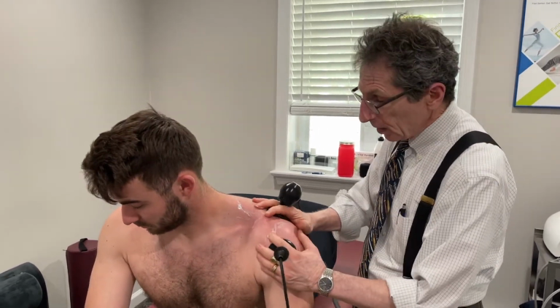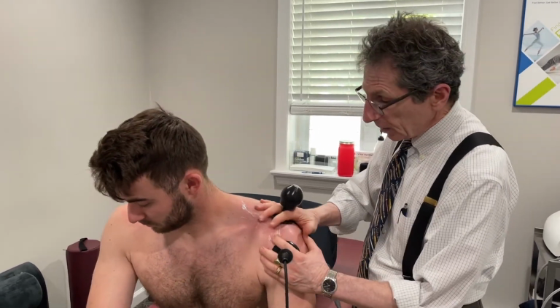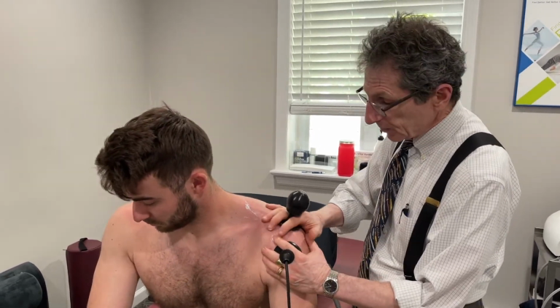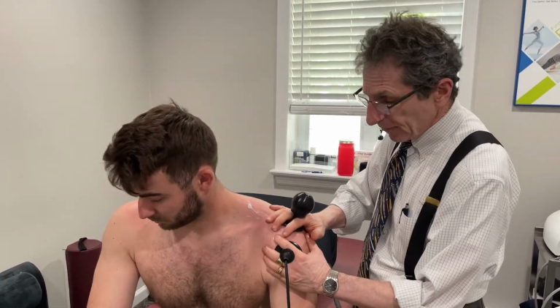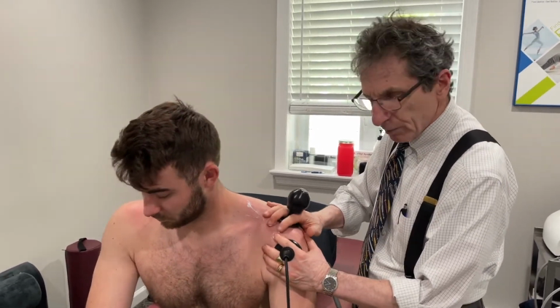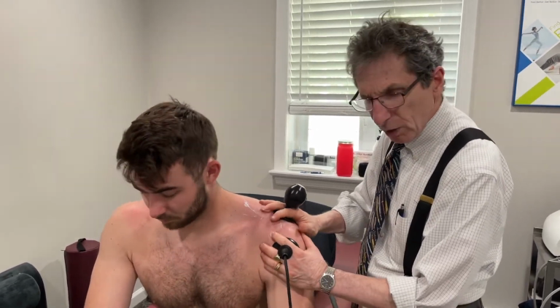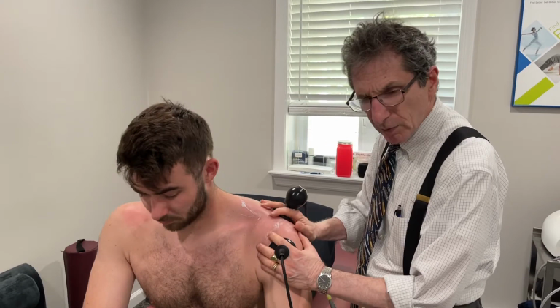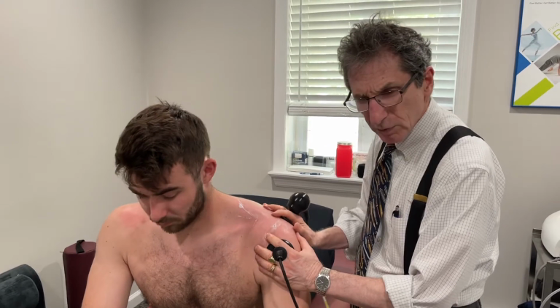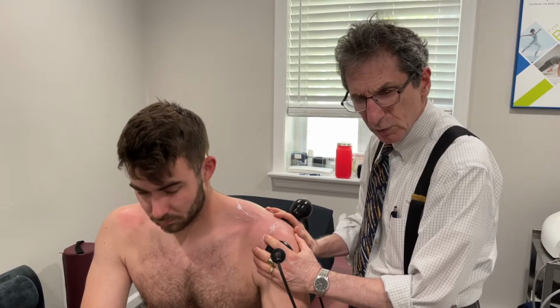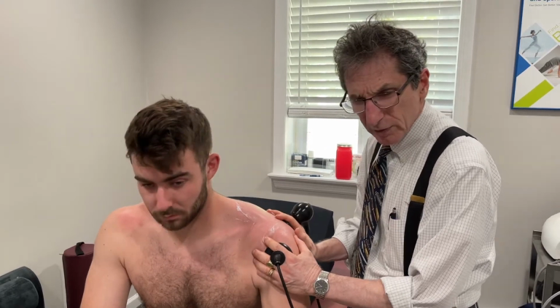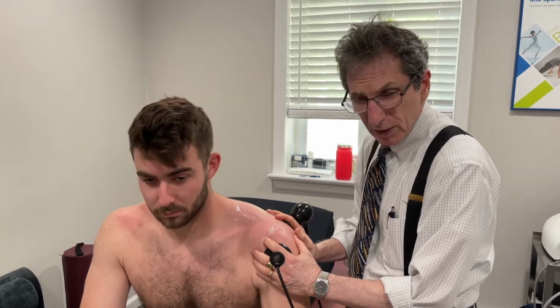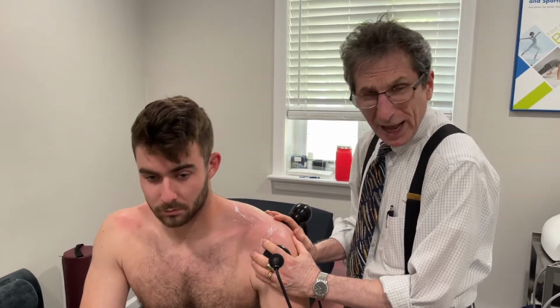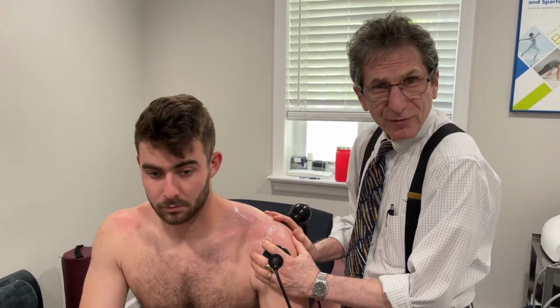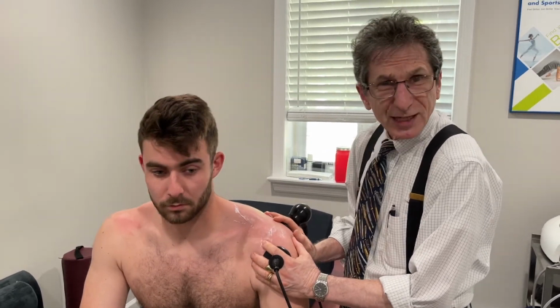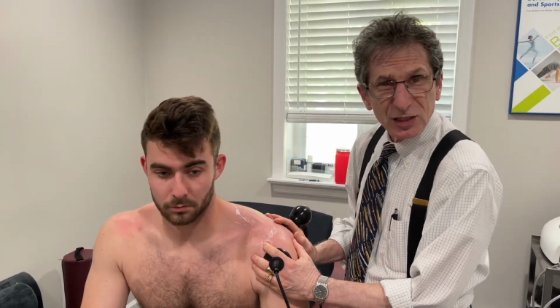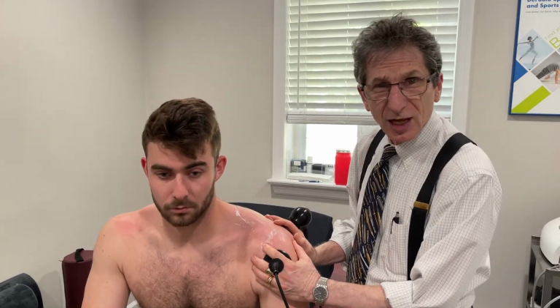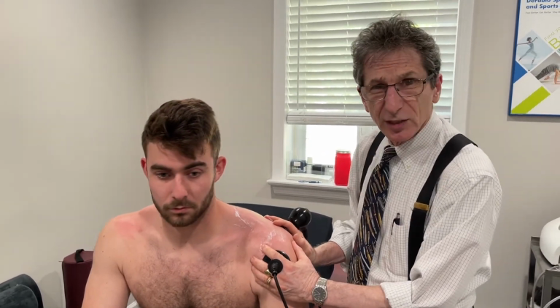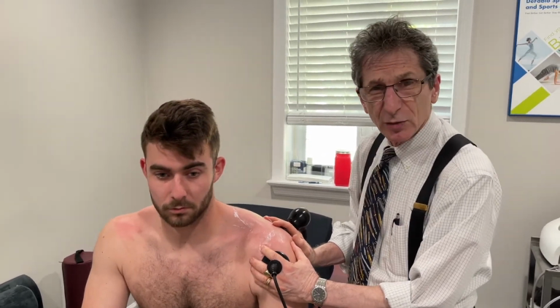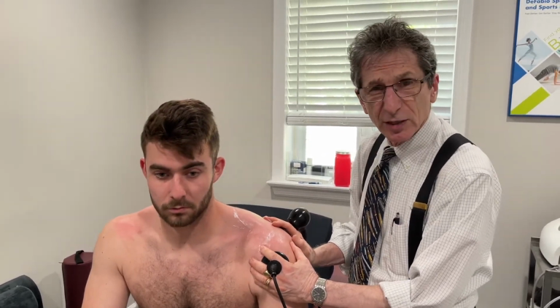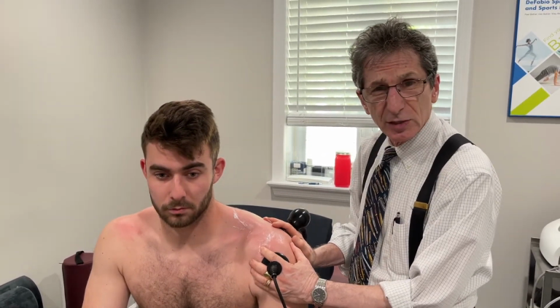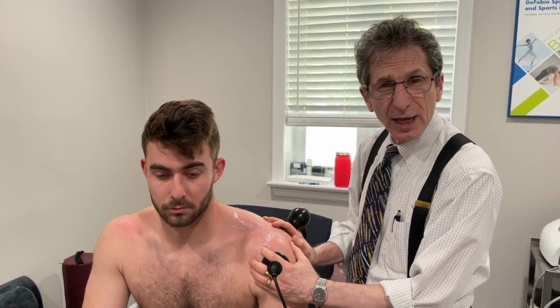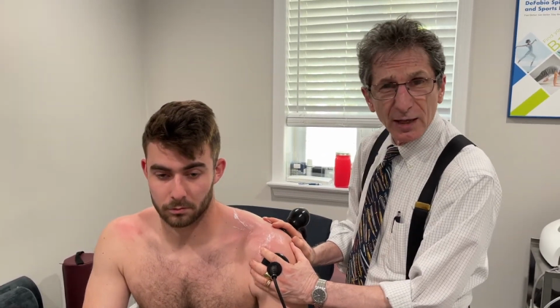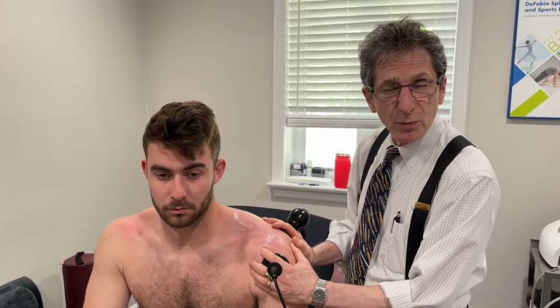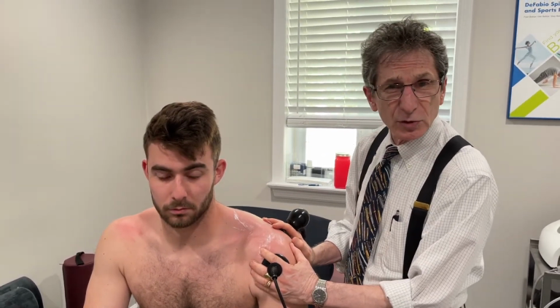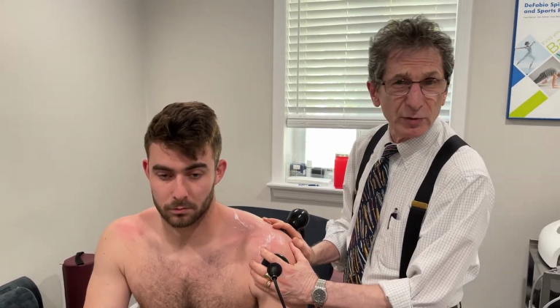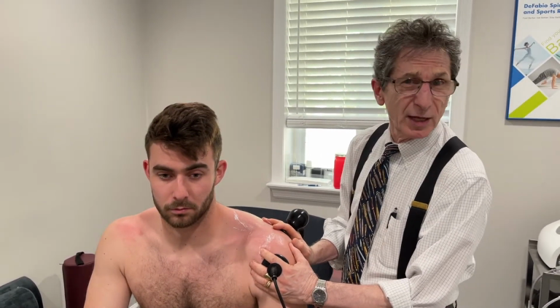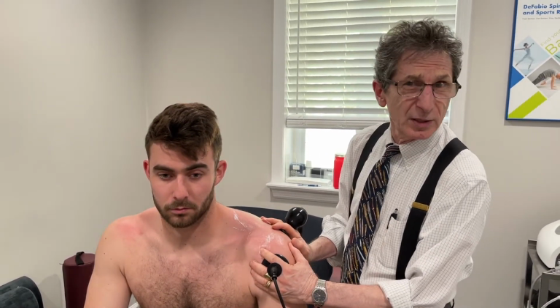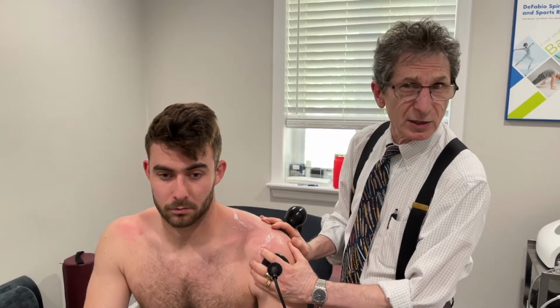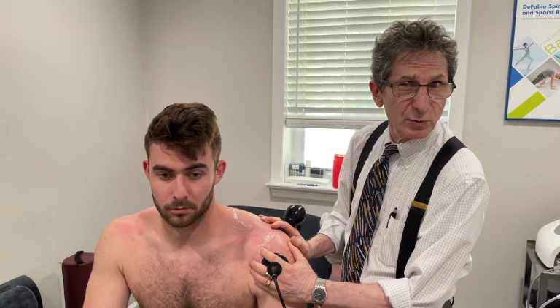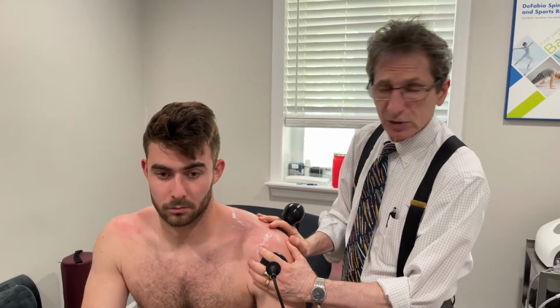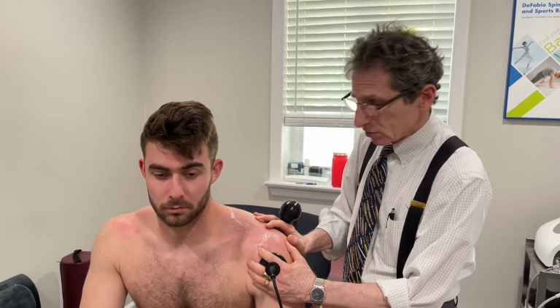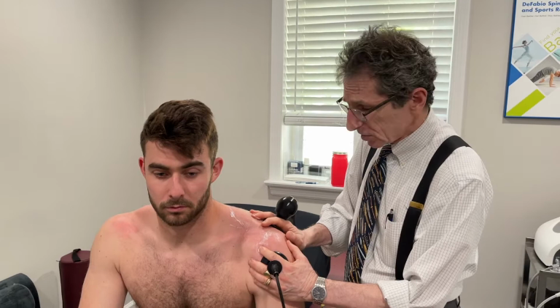He's been having problems with flexion to 90 degrees, more so than abduction, which is interesting.